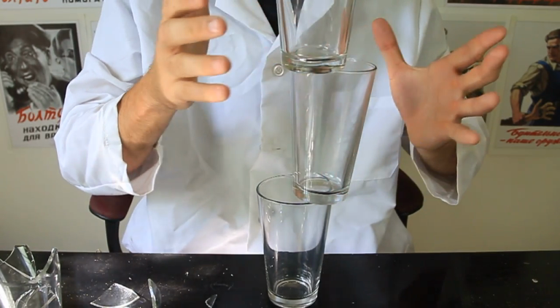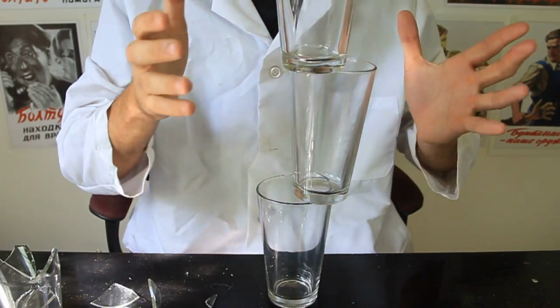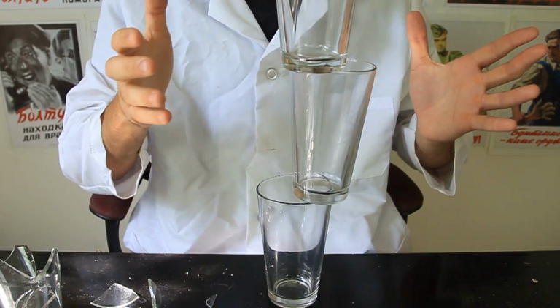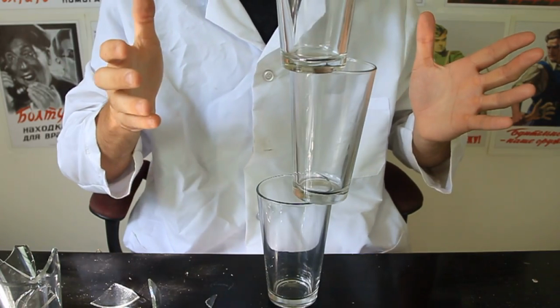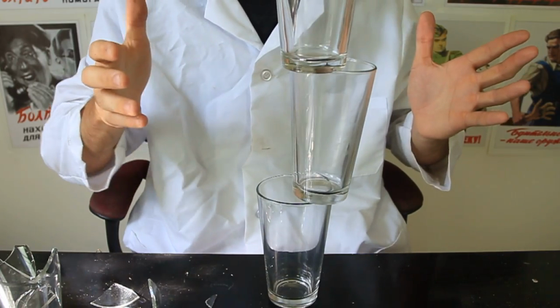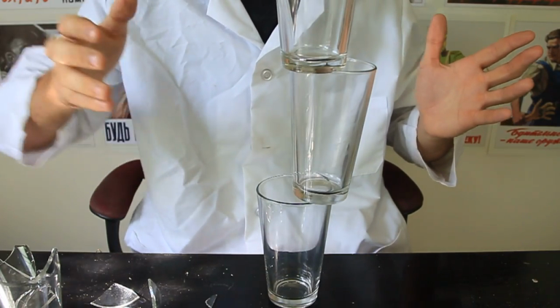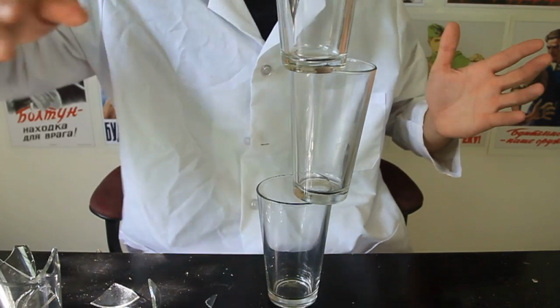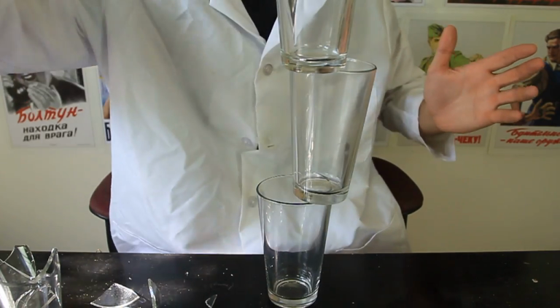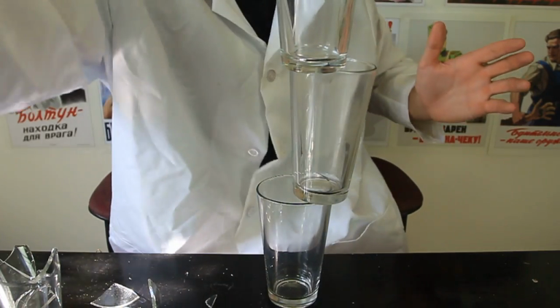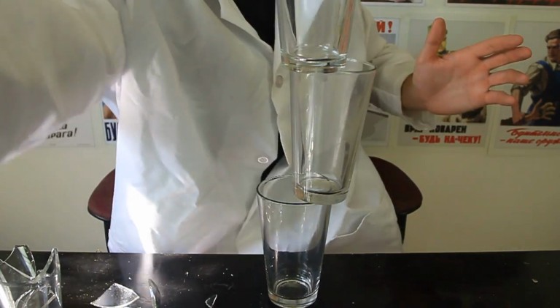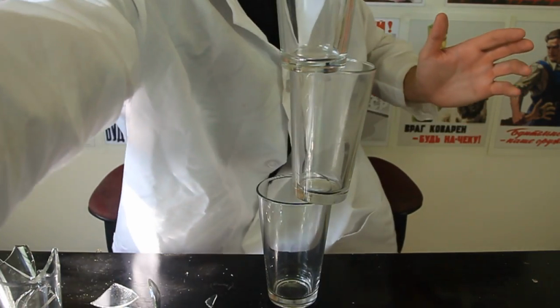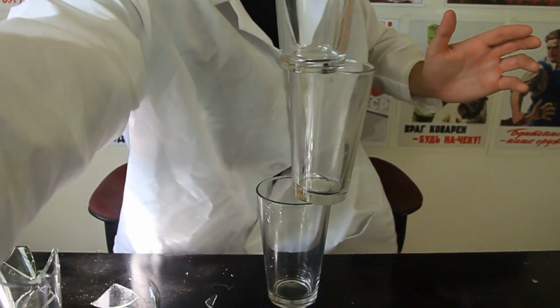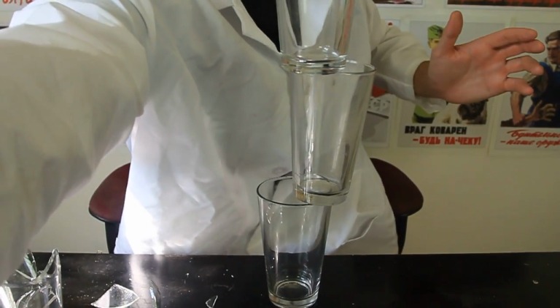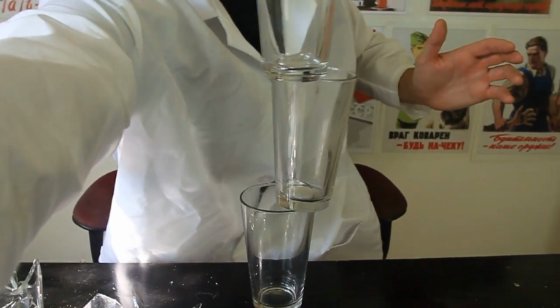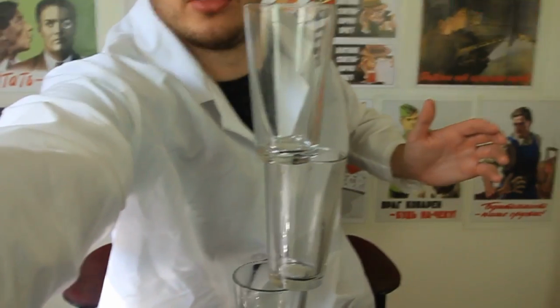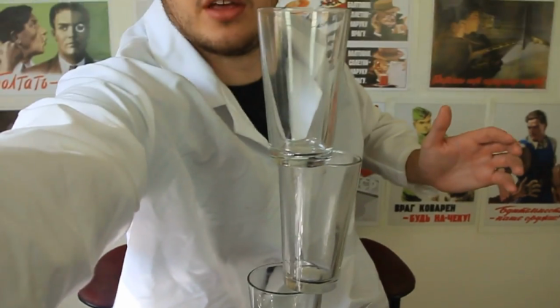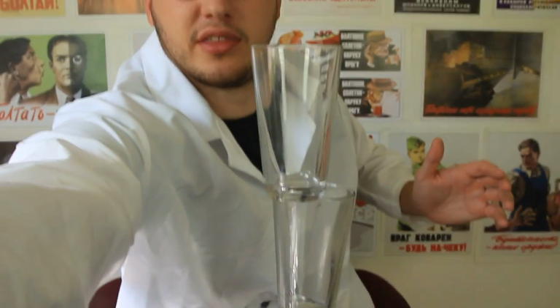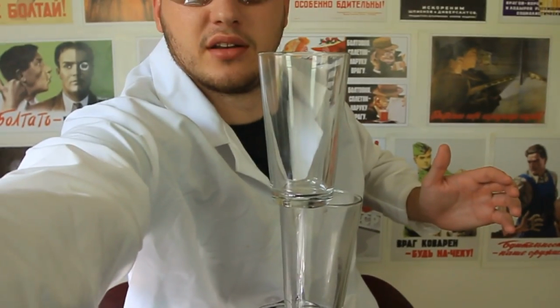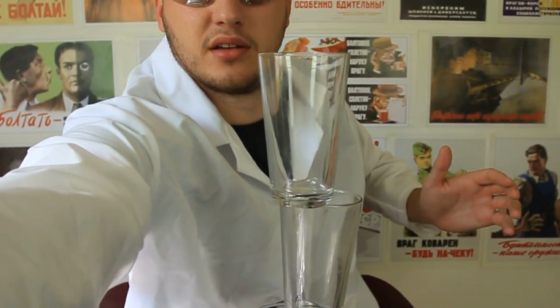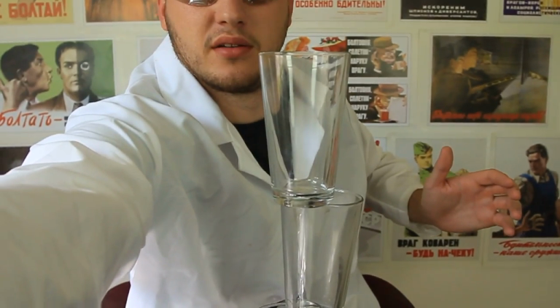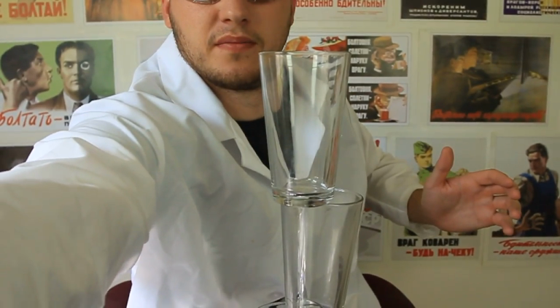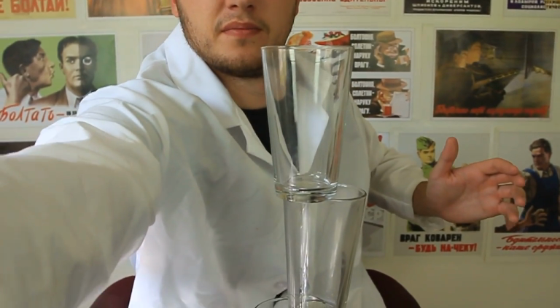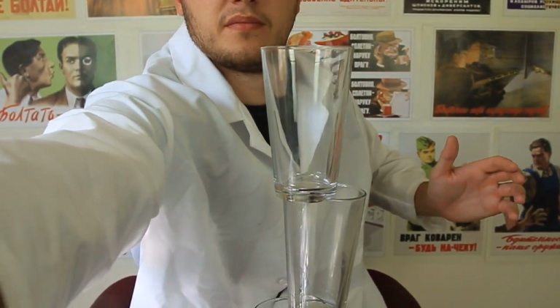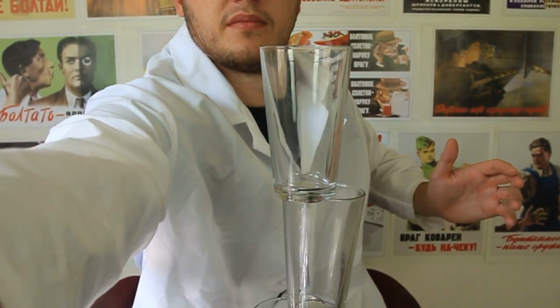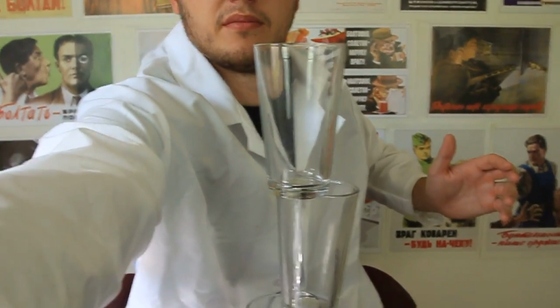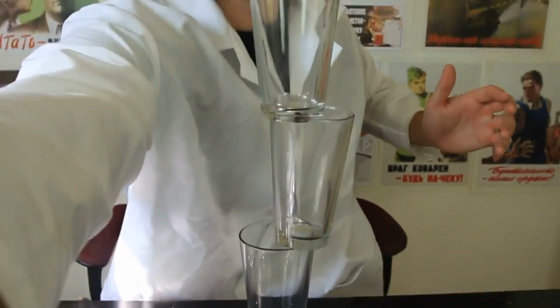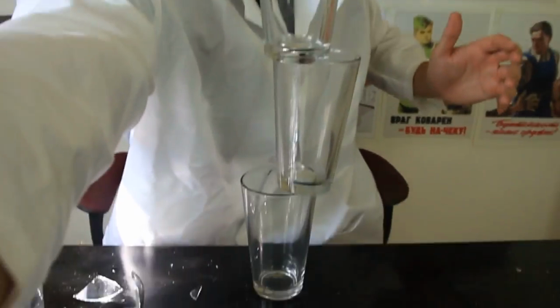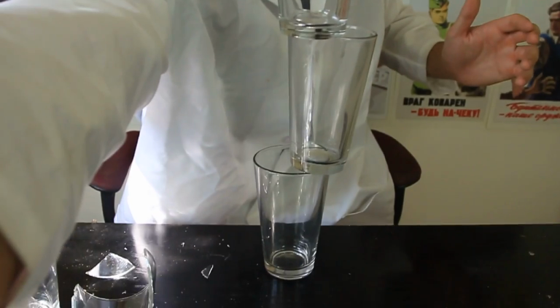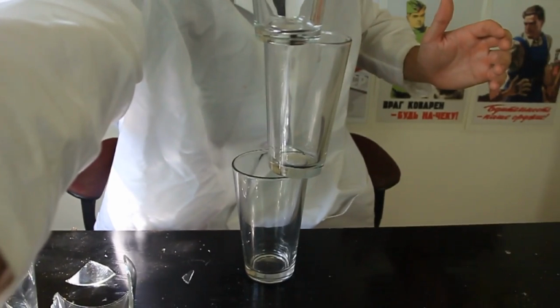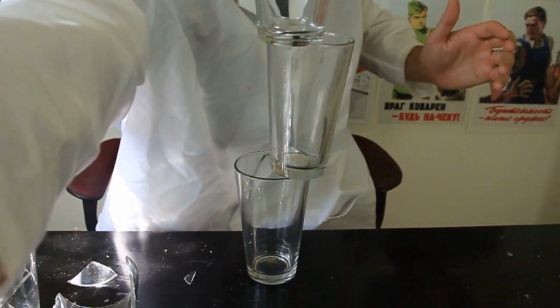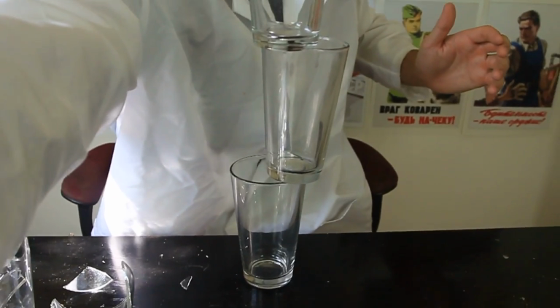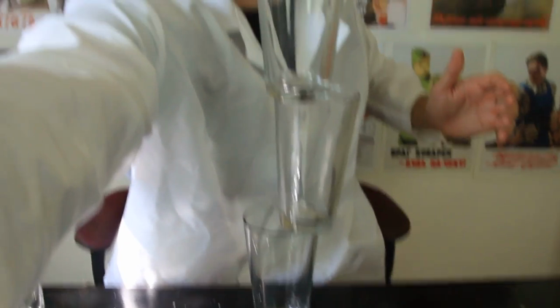And boom — they're all standing without anything holding them. Pretty cool, huh?